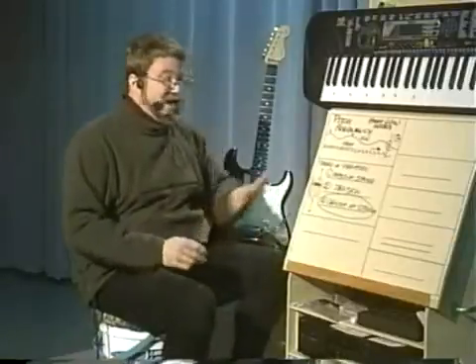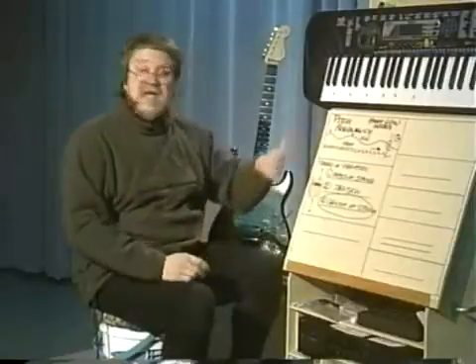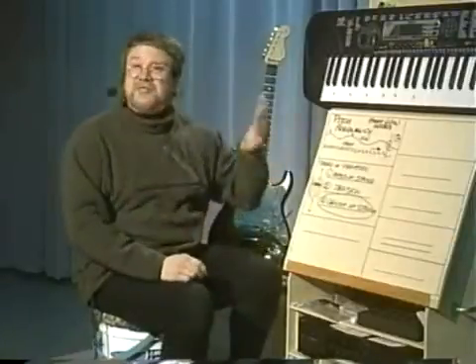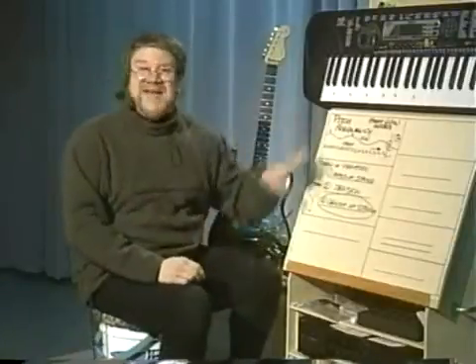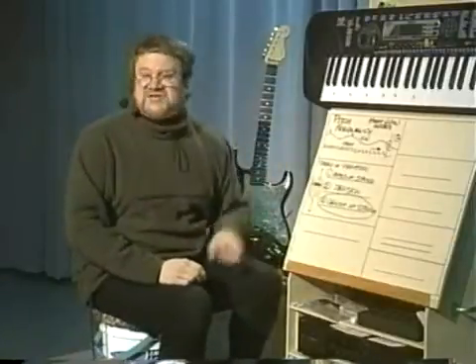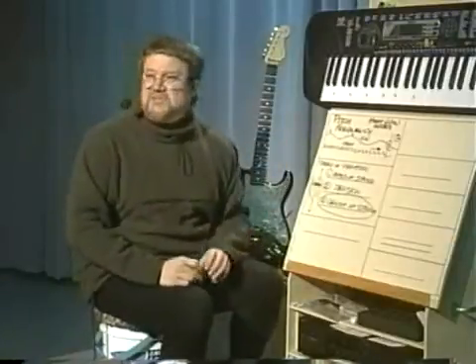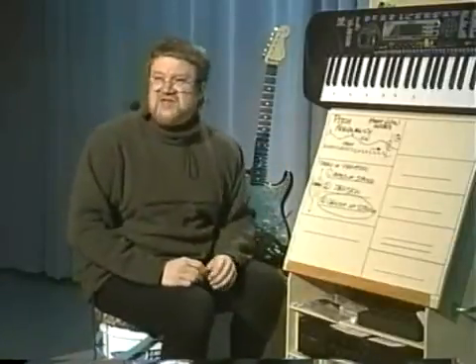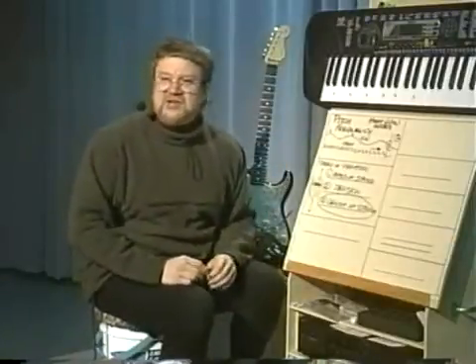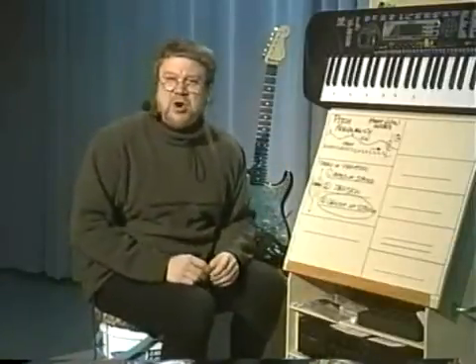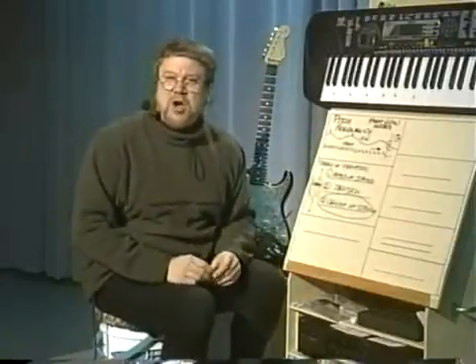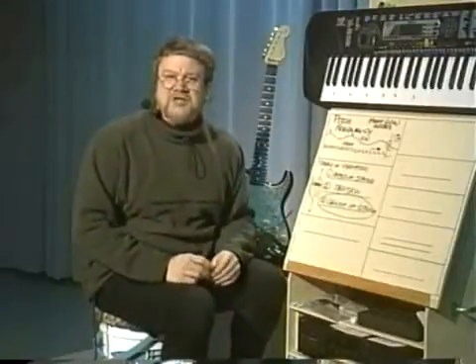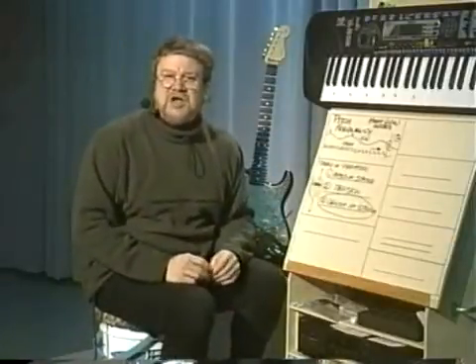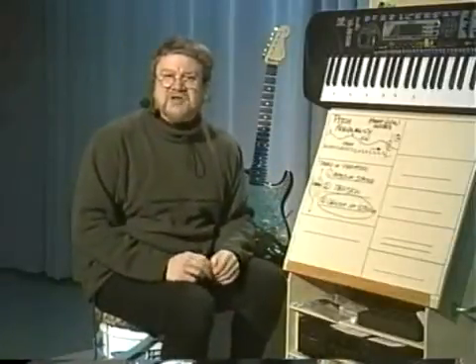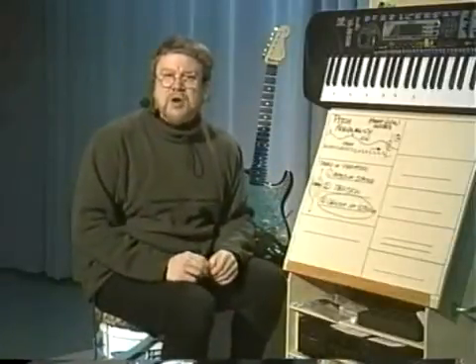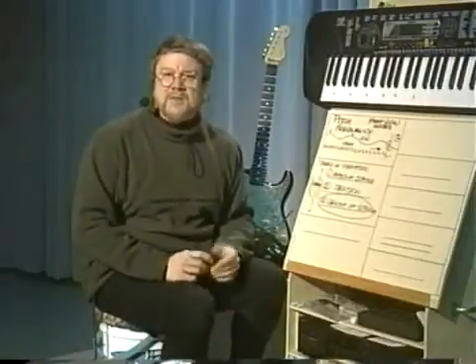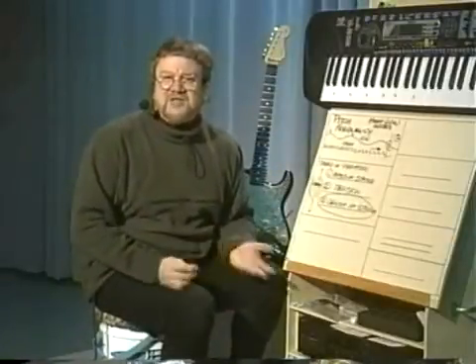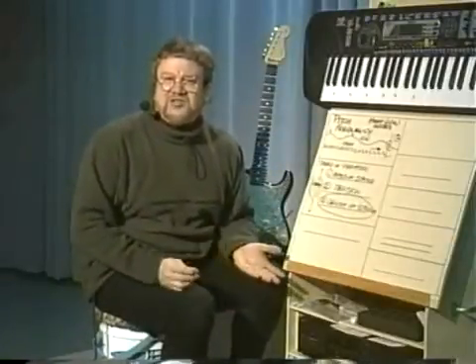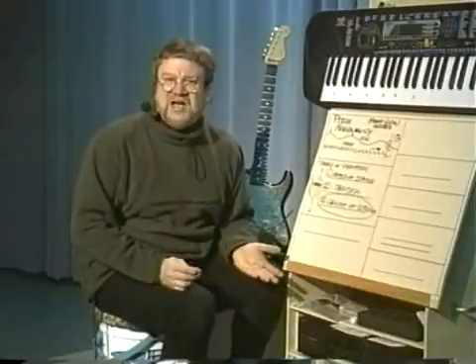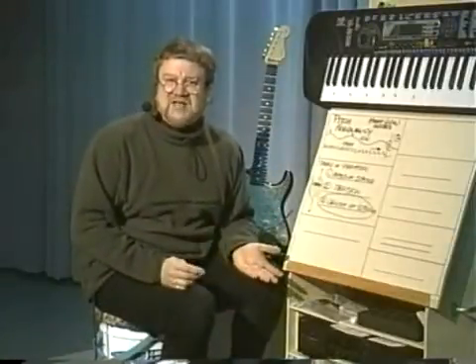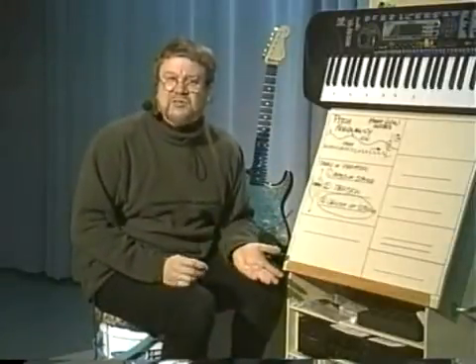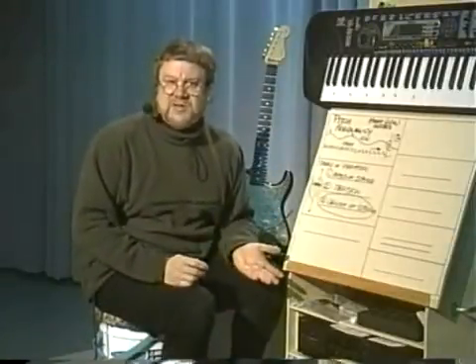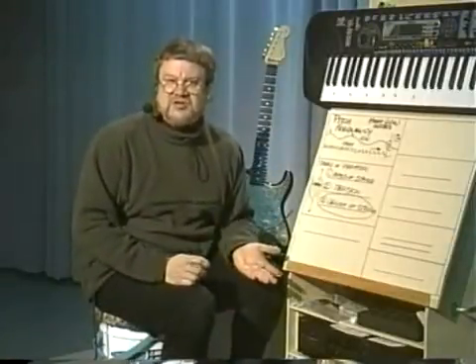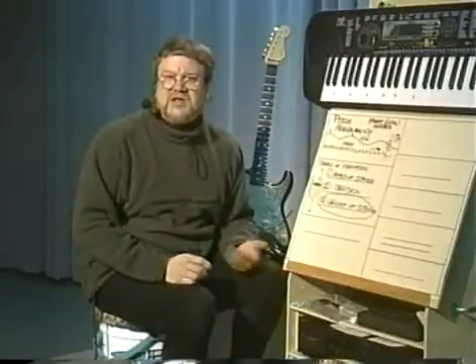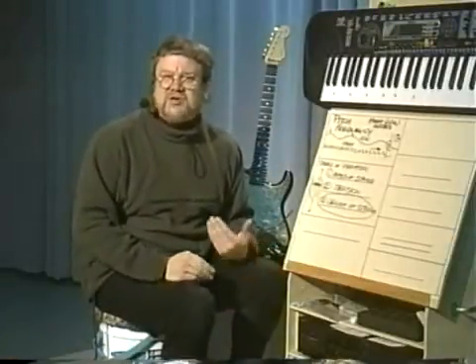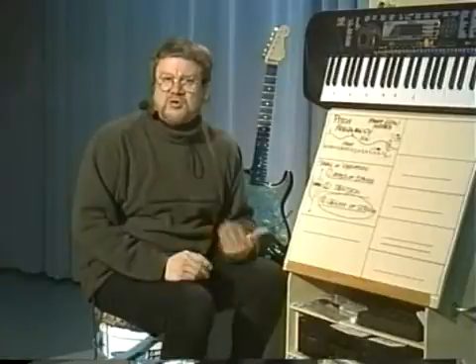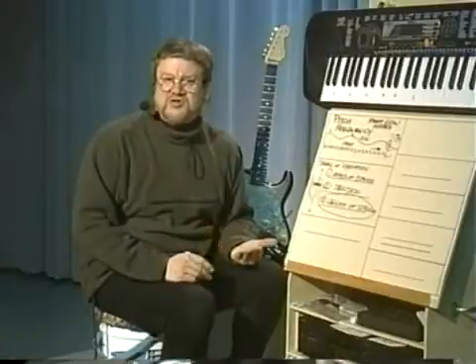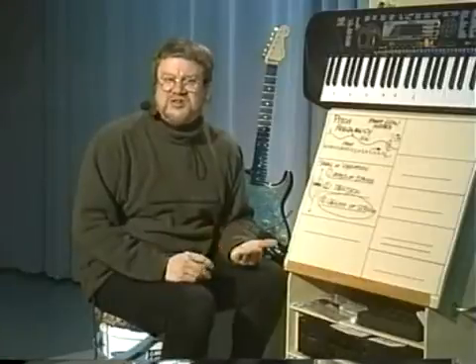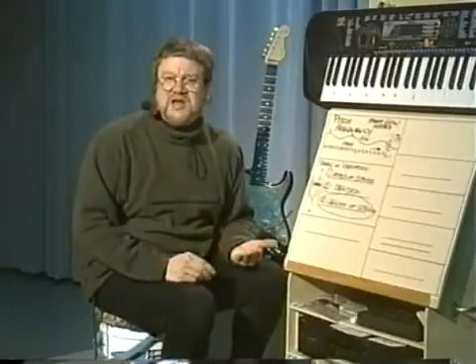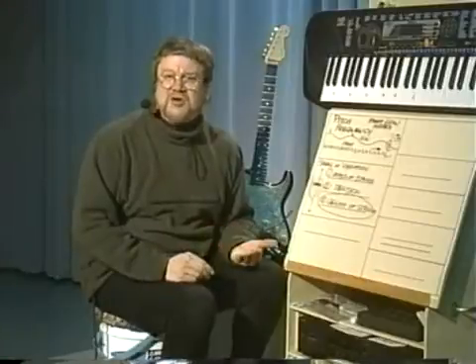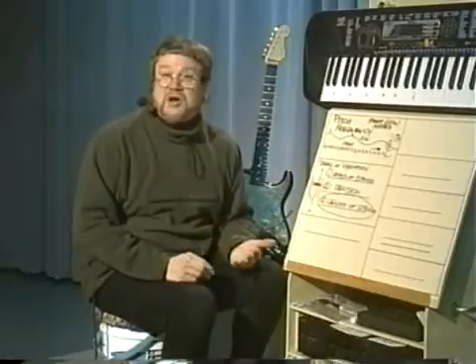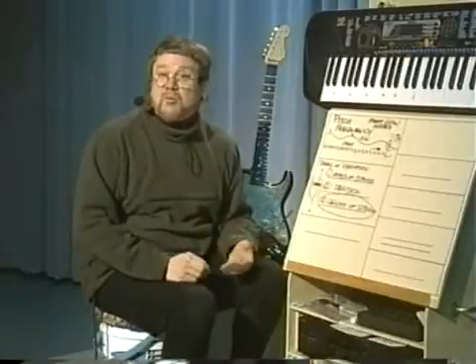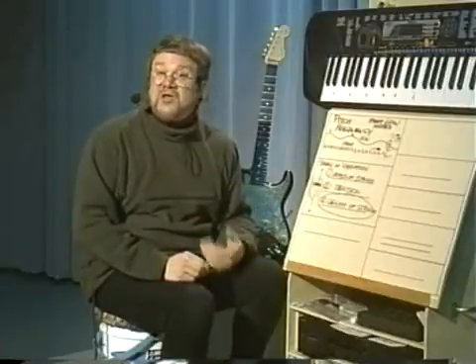That's basically all you have to know about the science of pitch in order to understand how your guitar works.